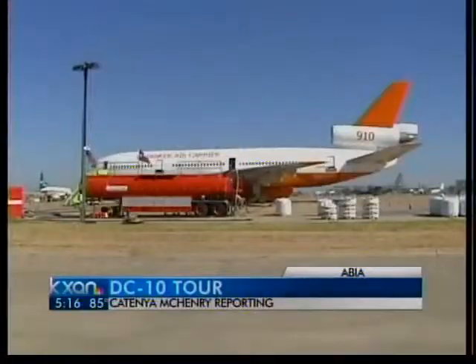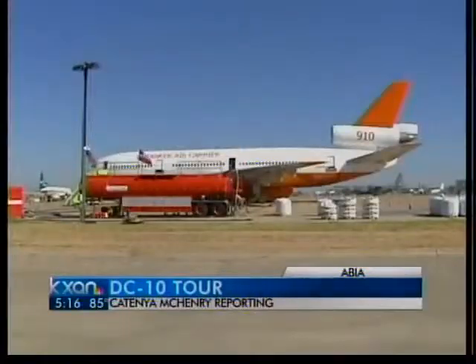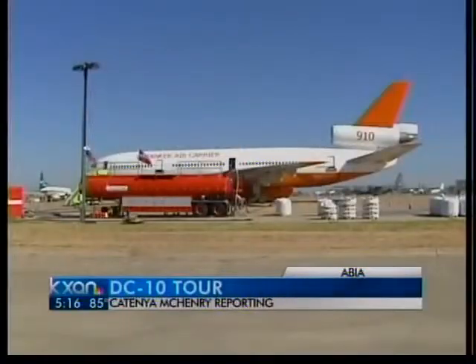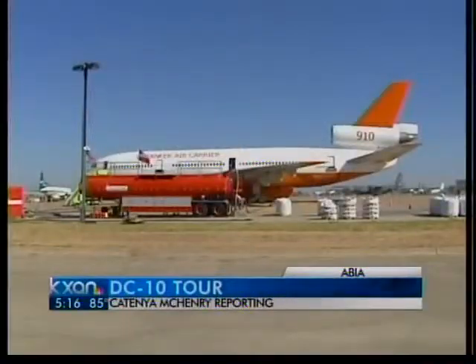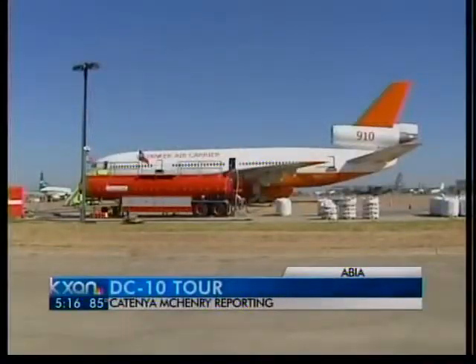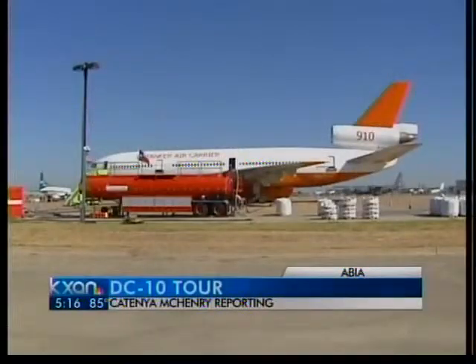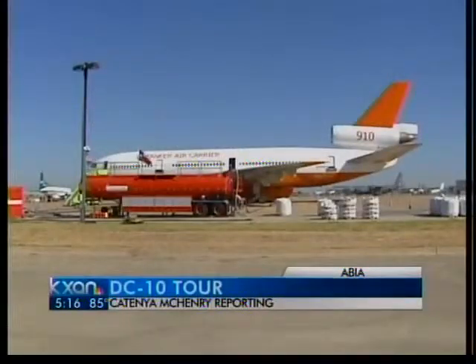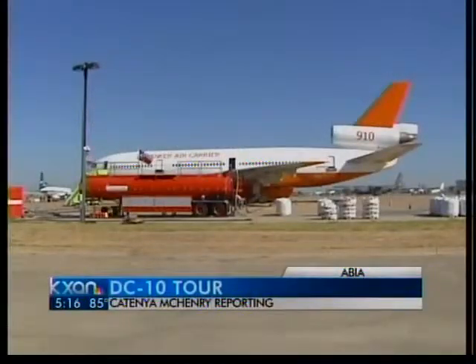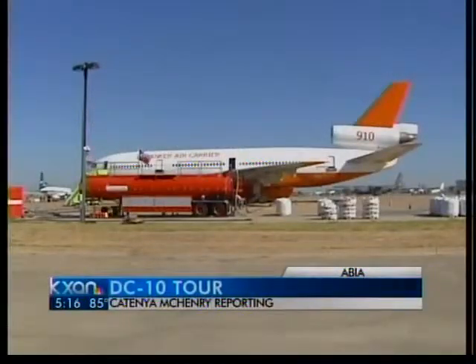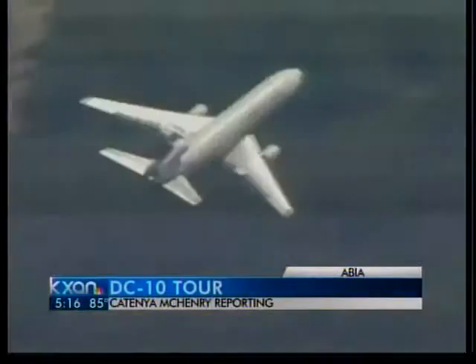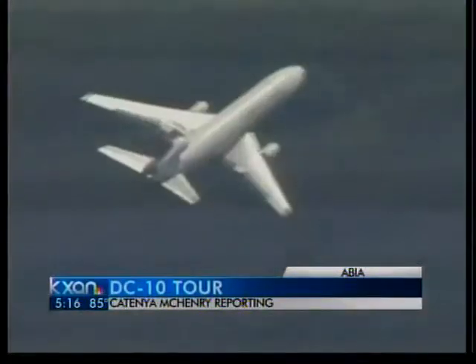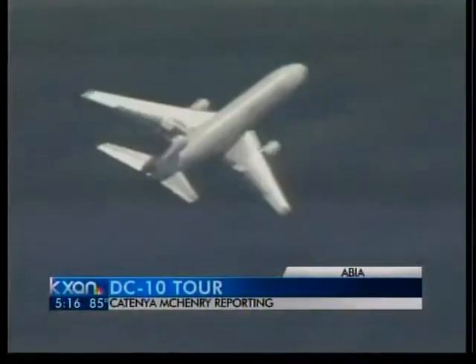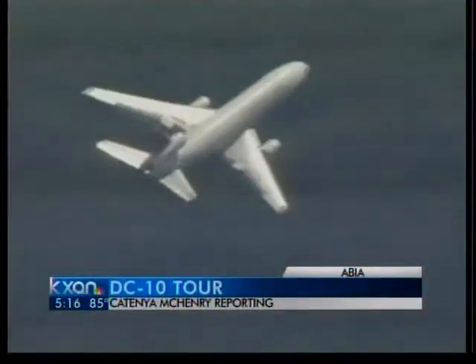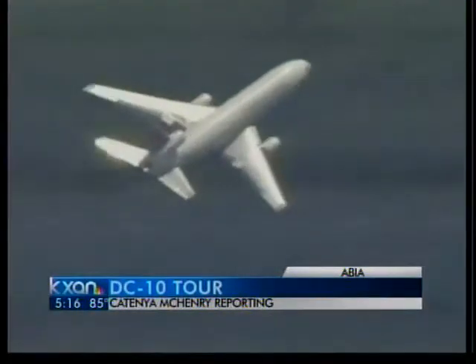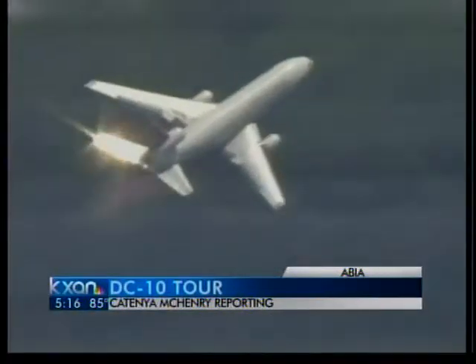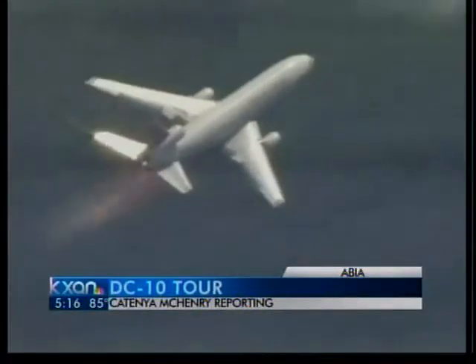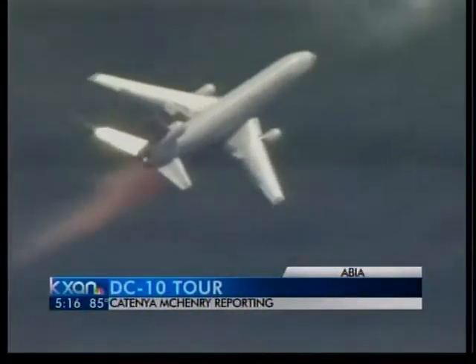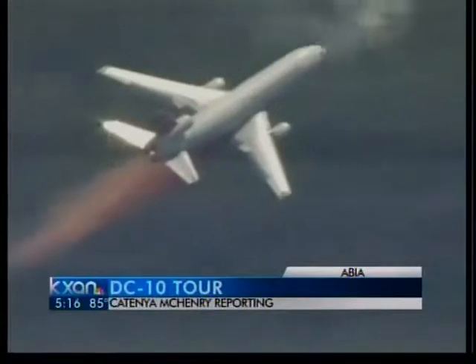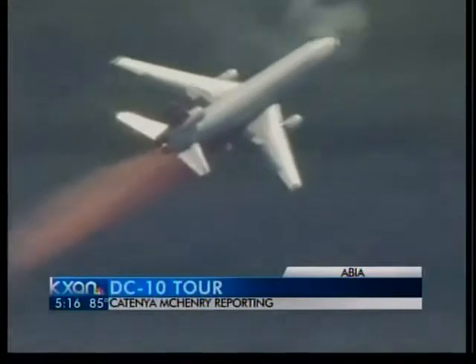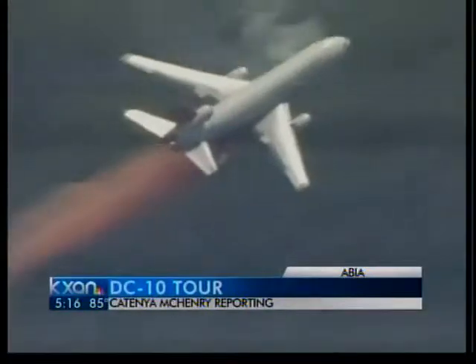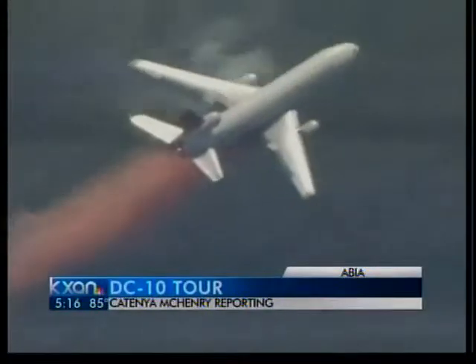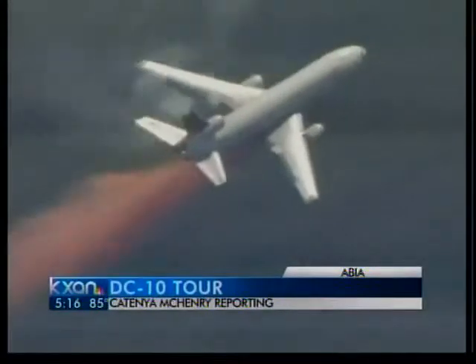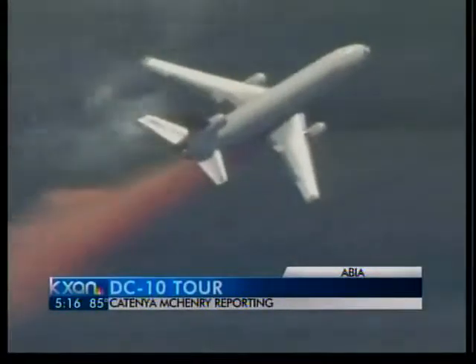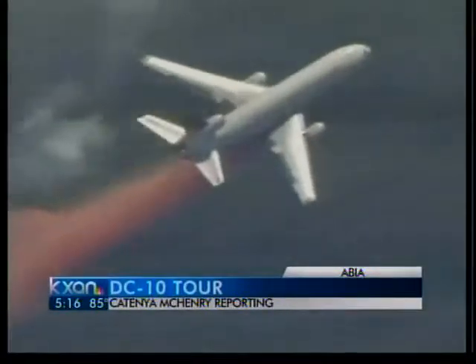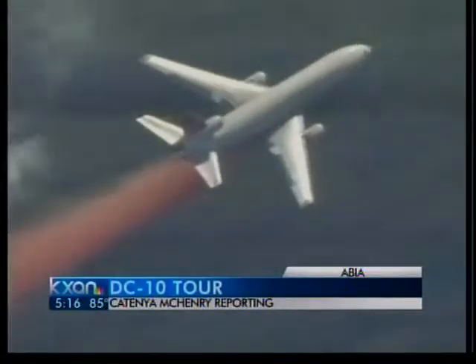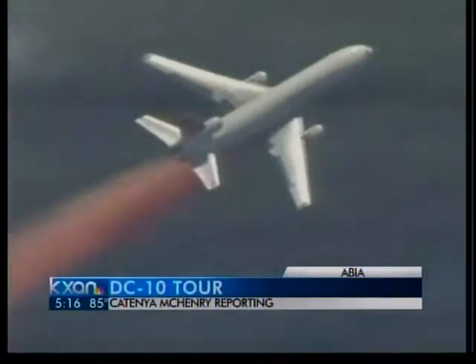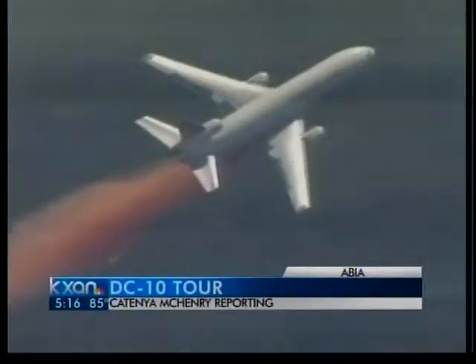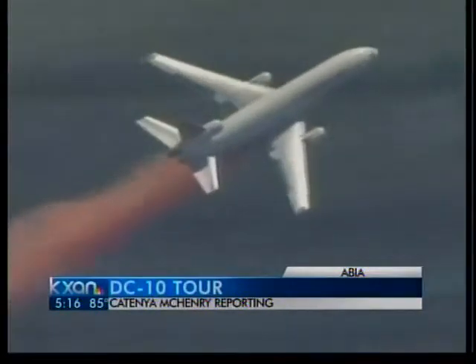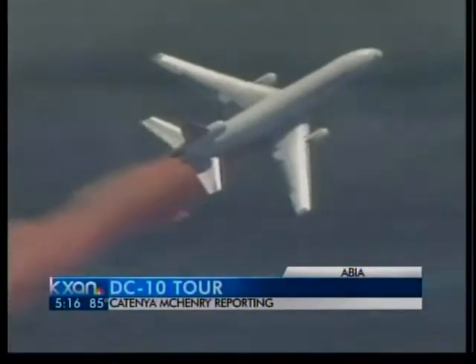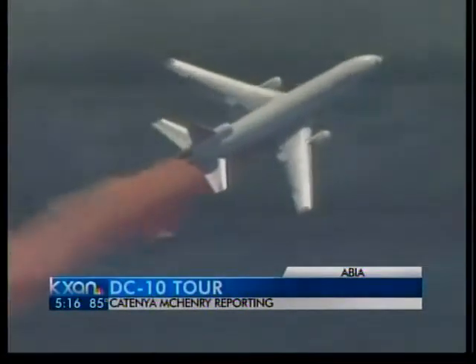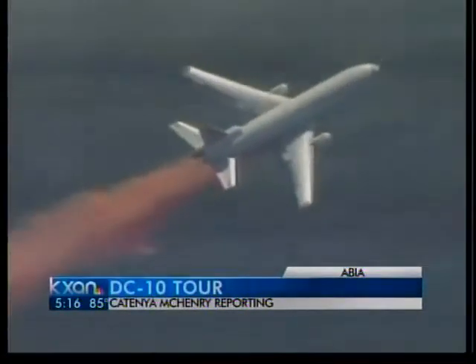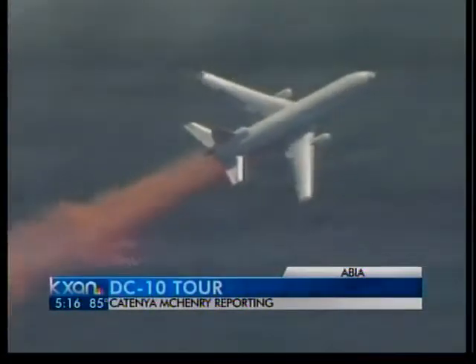The DC-10 goes where it's assigned. It's fought fires in San Marcos, Magnolia, Panorama, and Northeast Texas this summer.